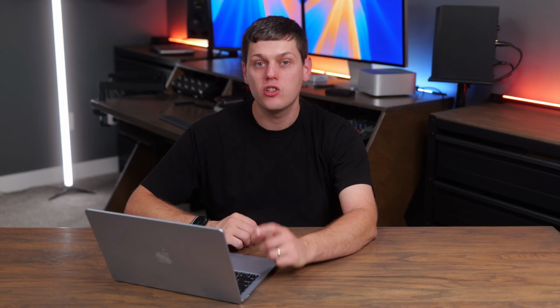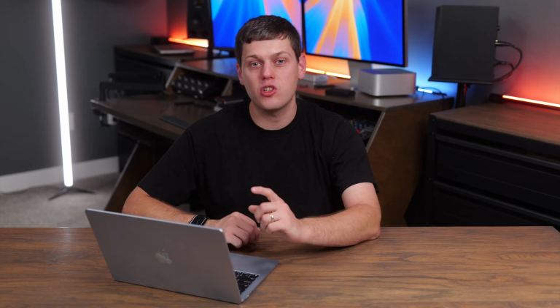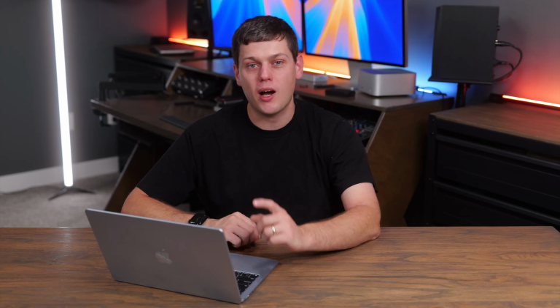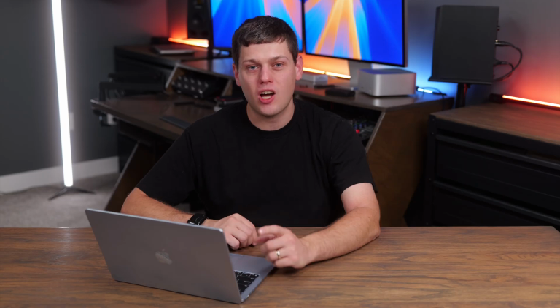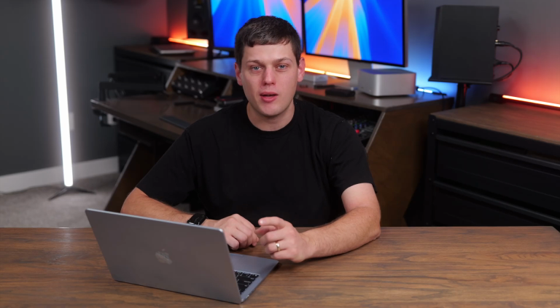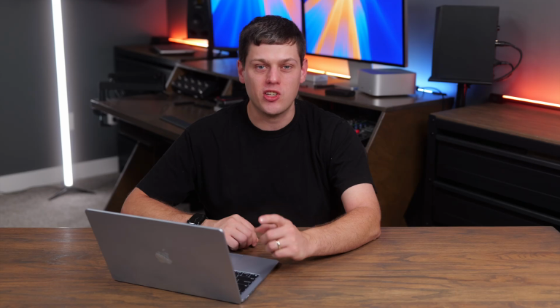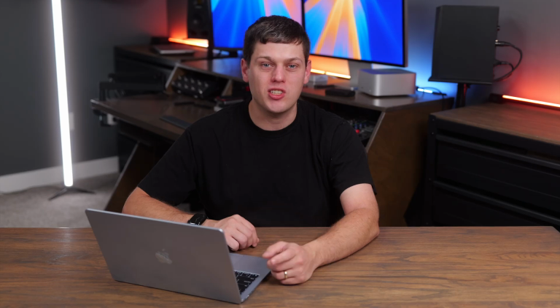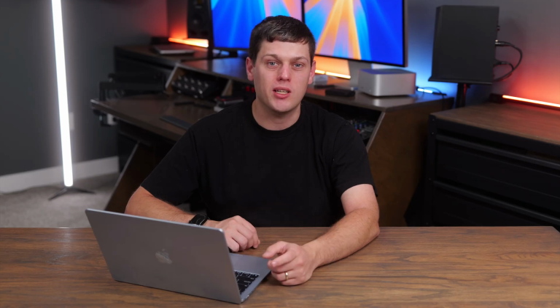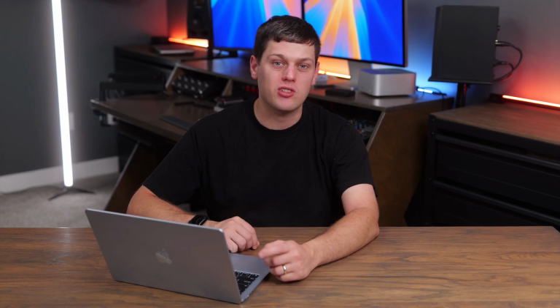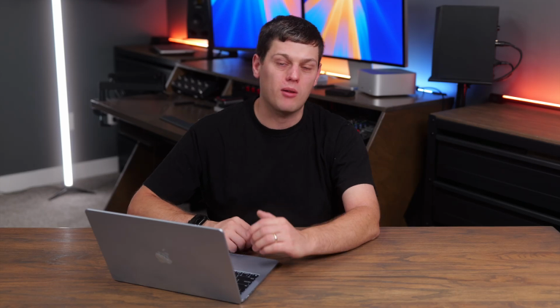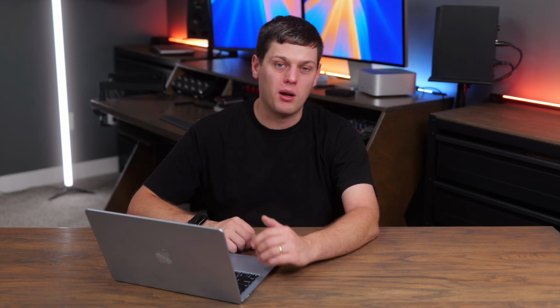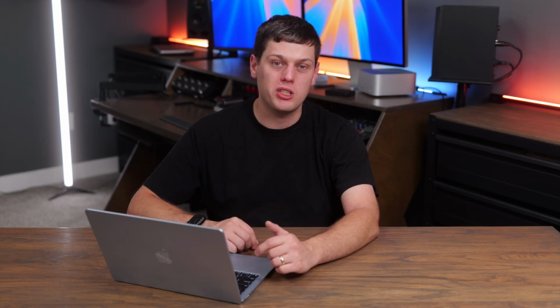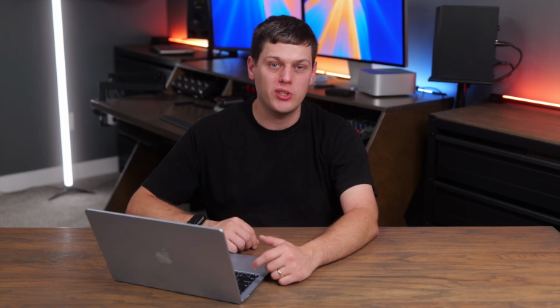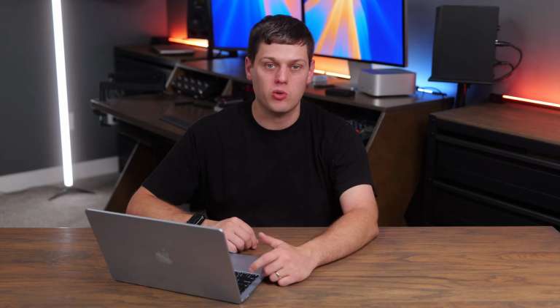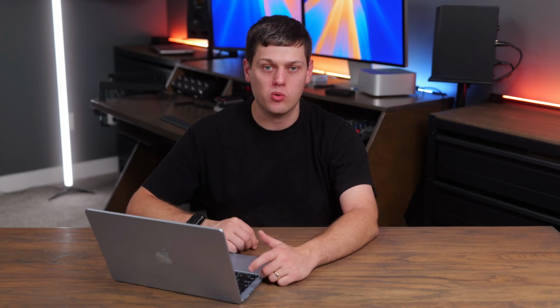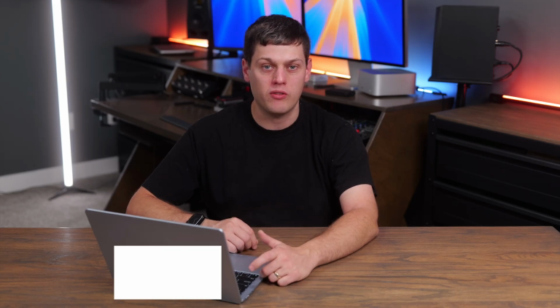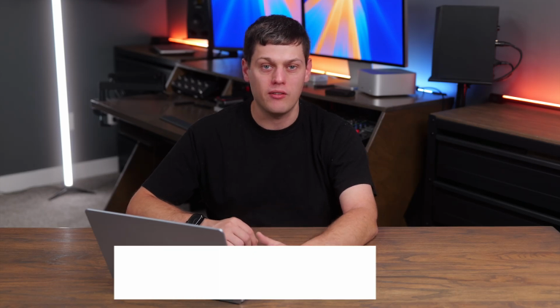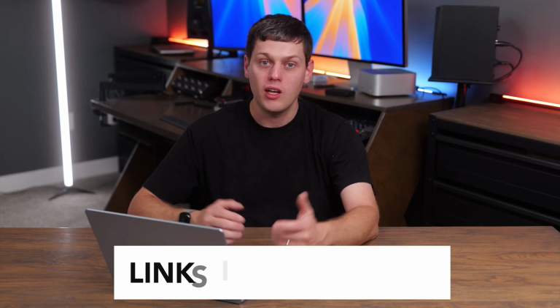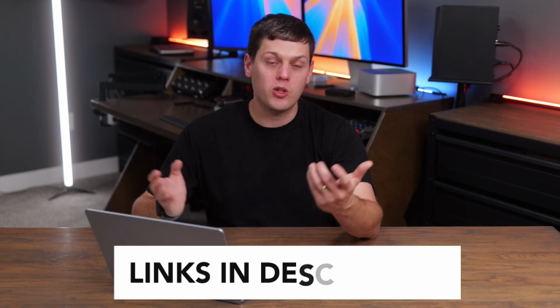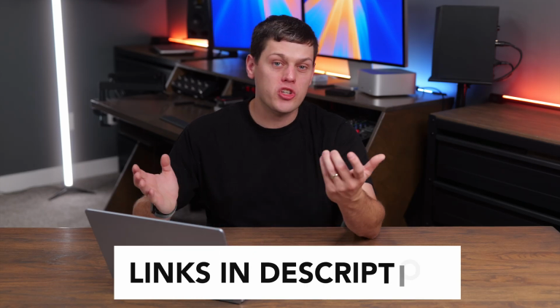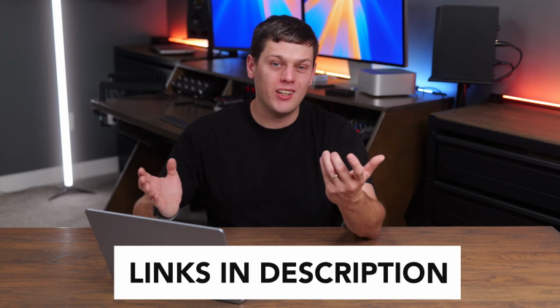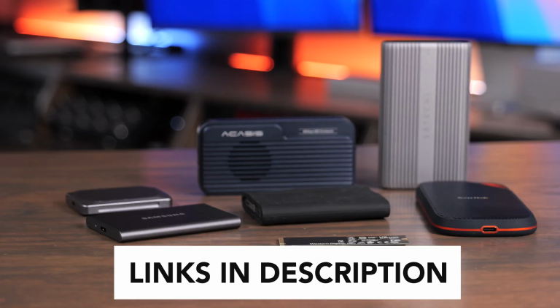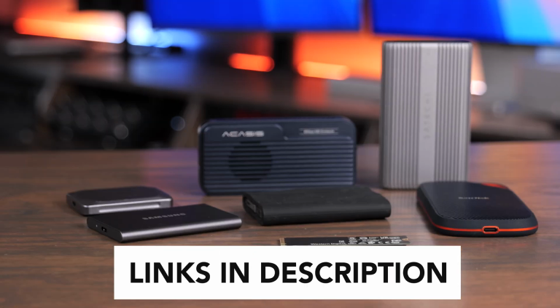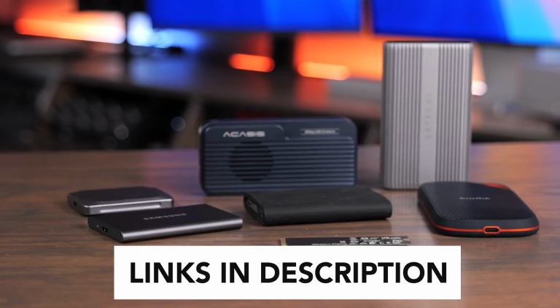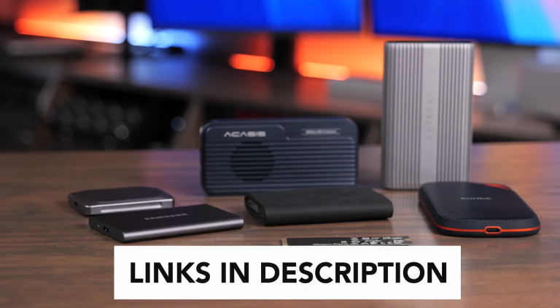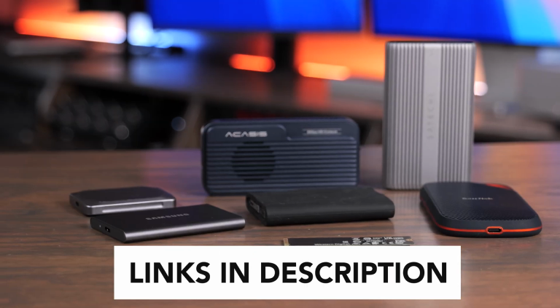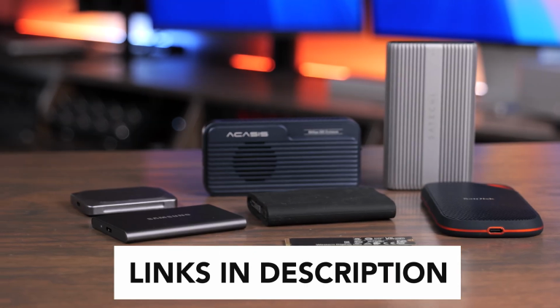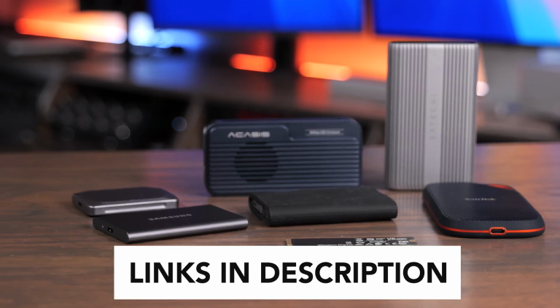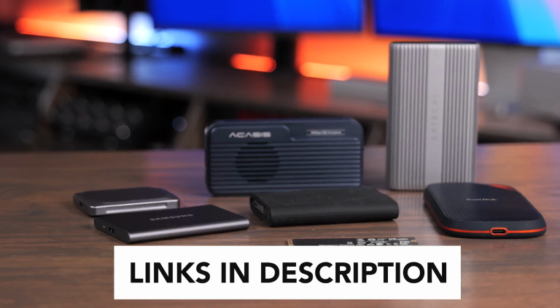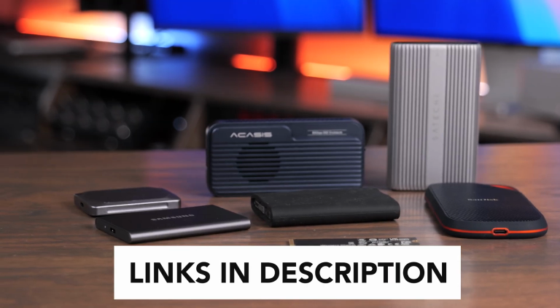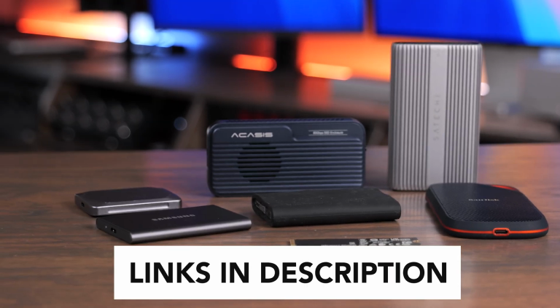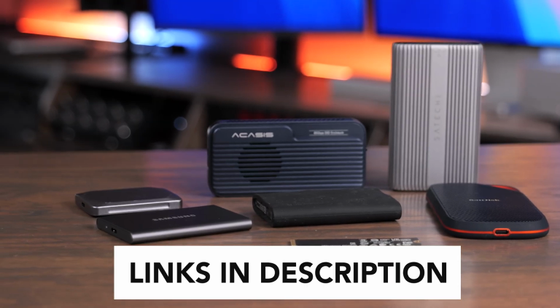So there are my top SSD picks for Prime Big Deal Days 2025. If you're interested in any of these, I will have links to buy in the description below.